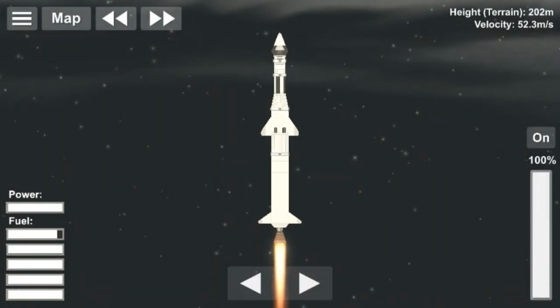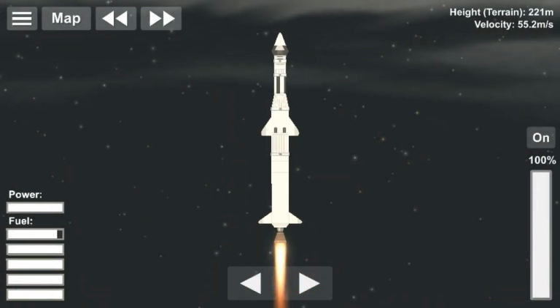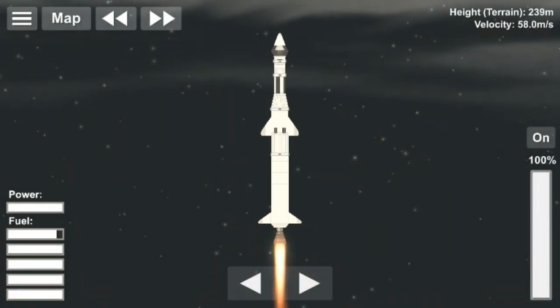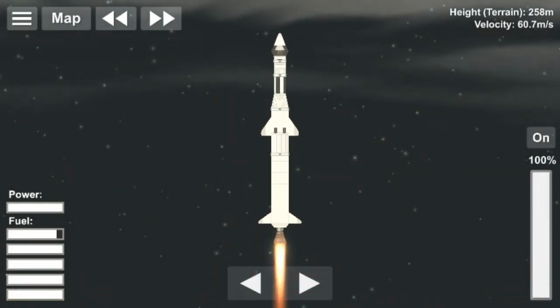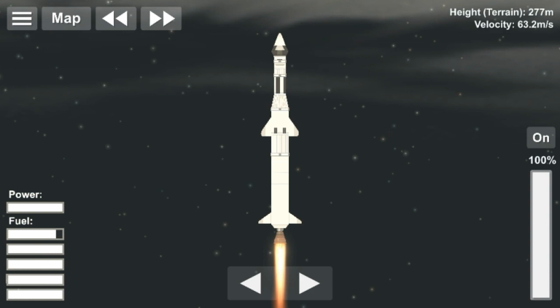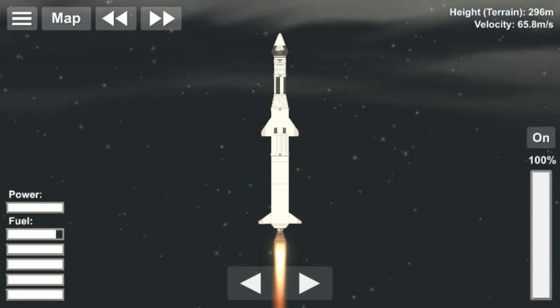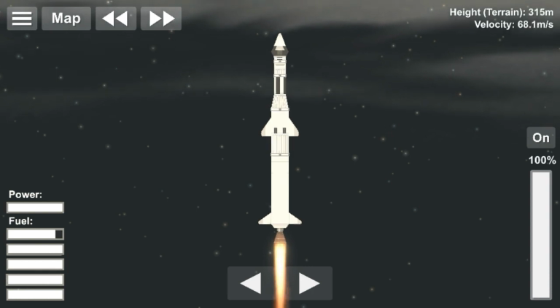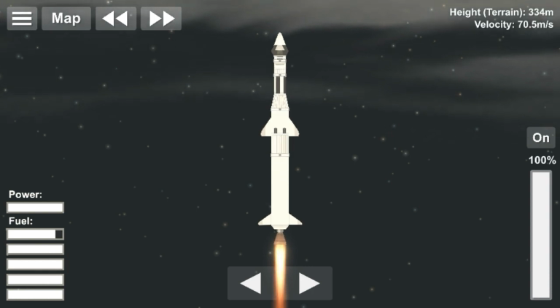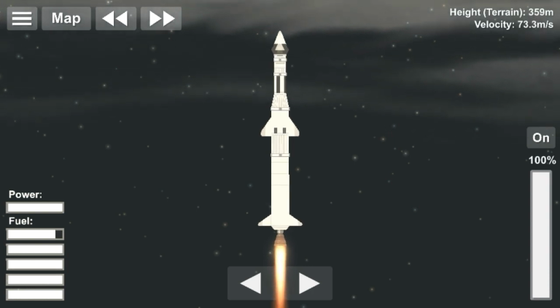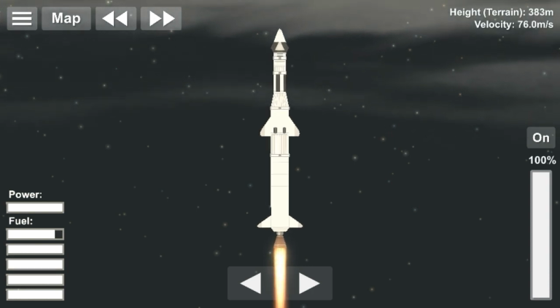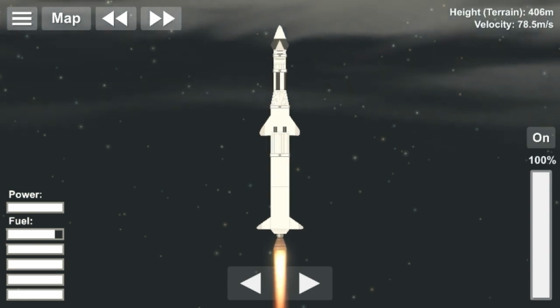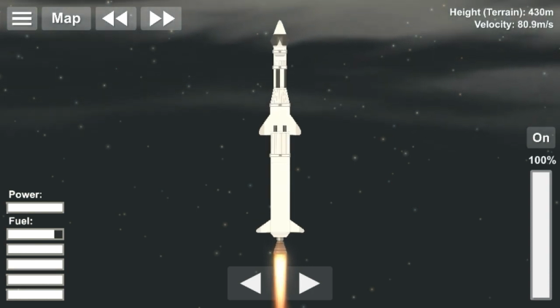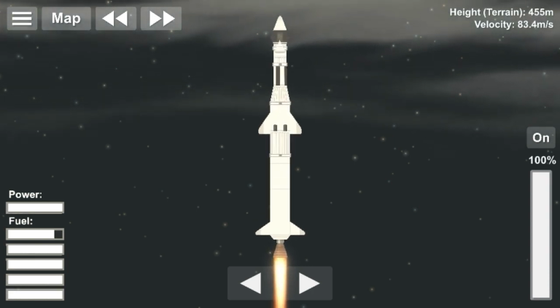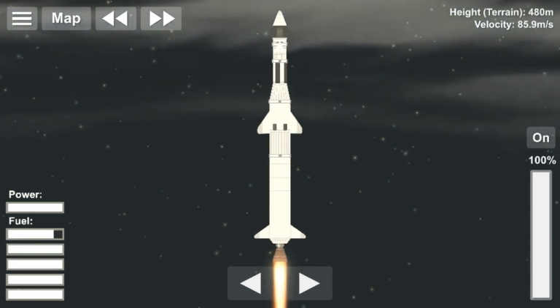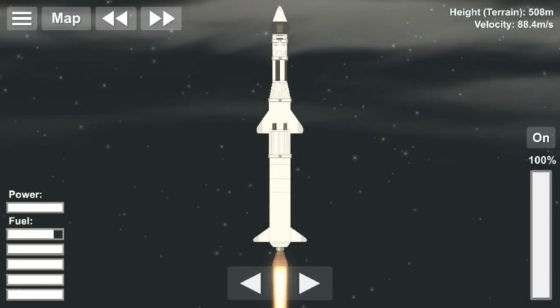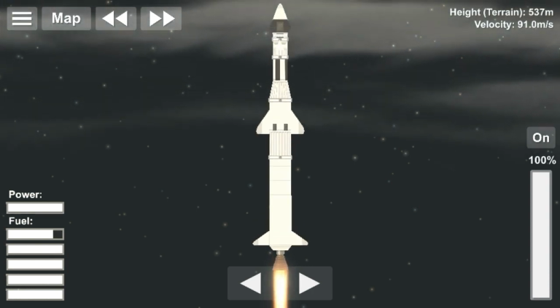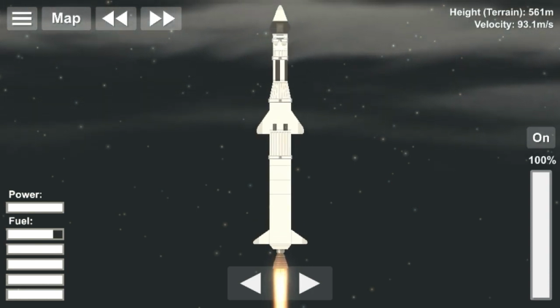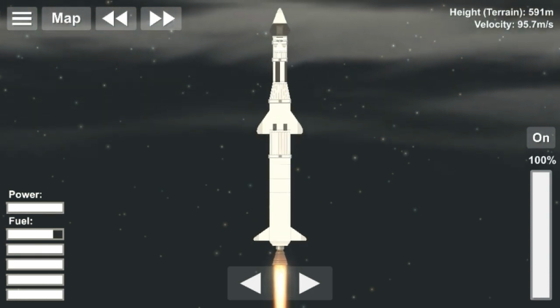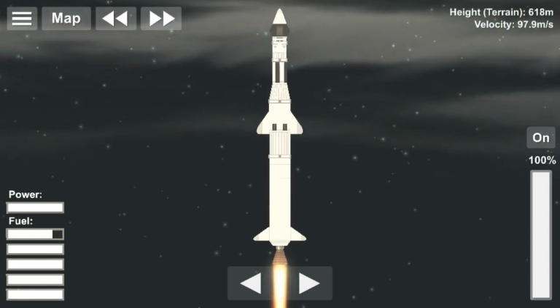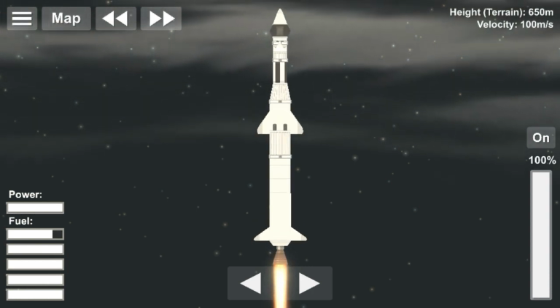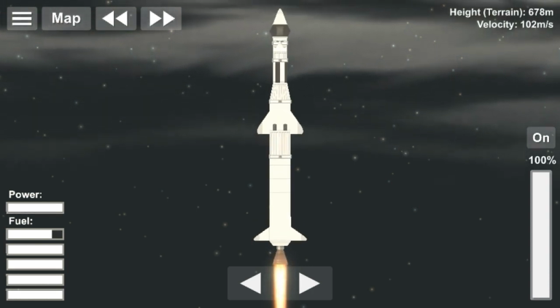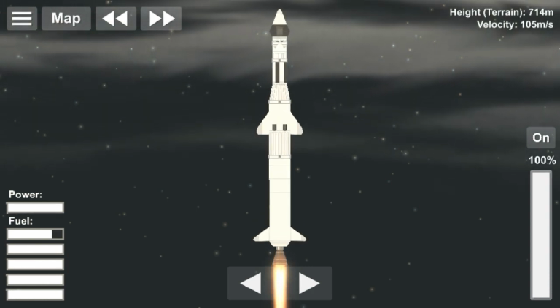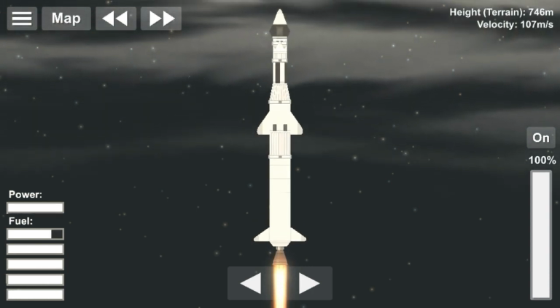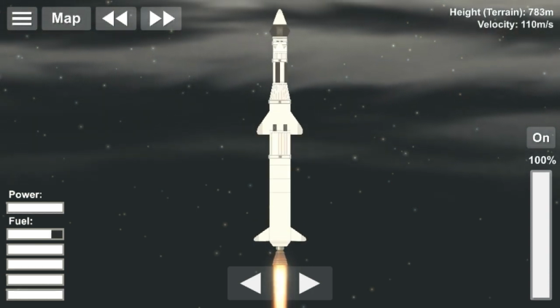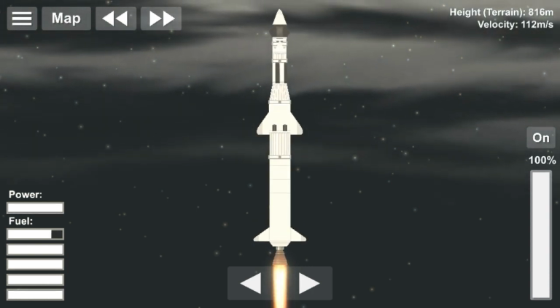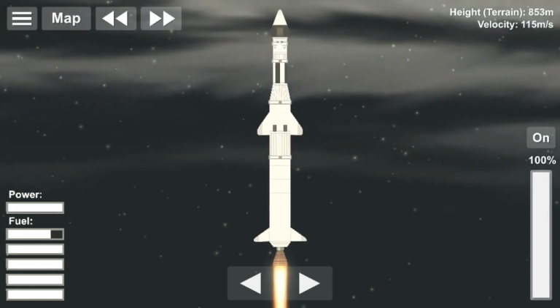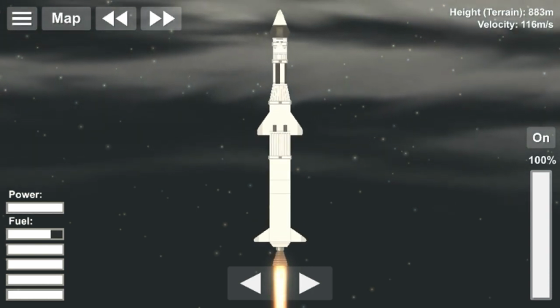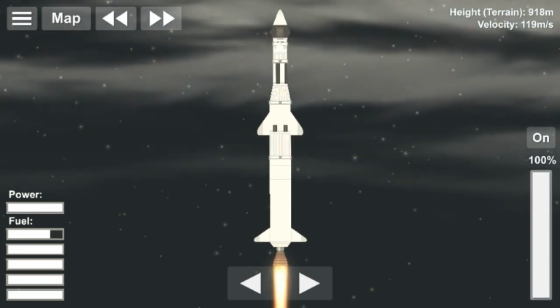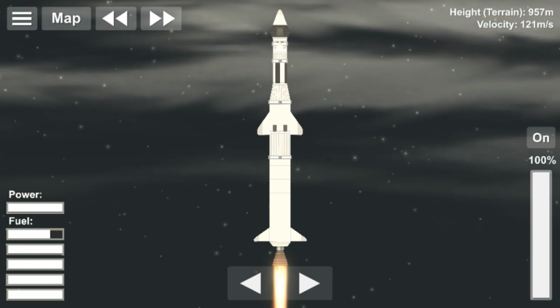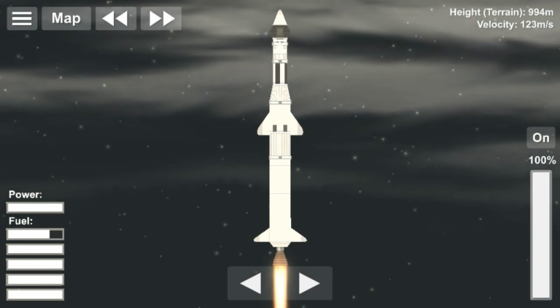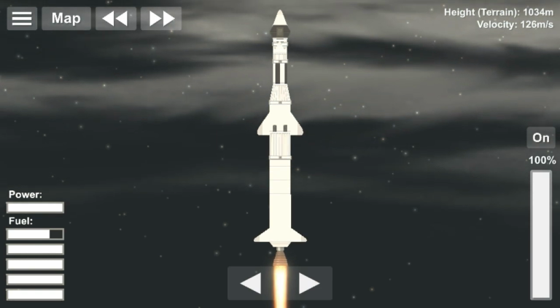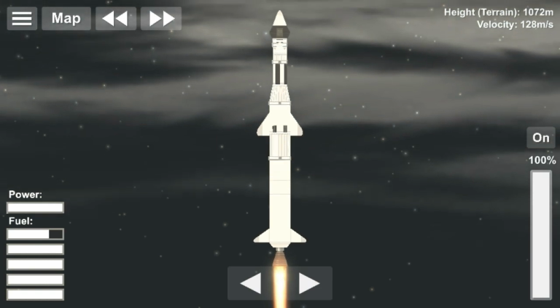Hello everyone, this is Spacelust and welcome back to a new video. In this video, I will be telling you about Oshumi, the first Japanese satellite.